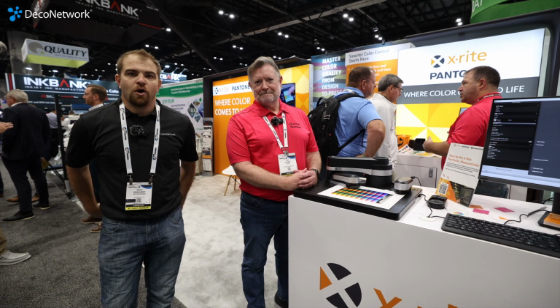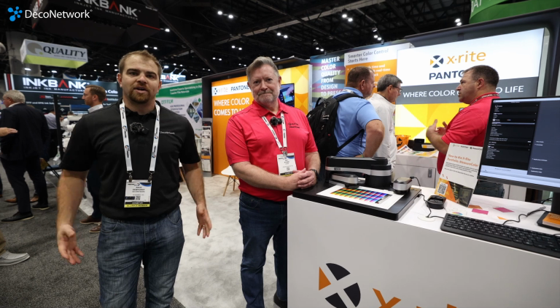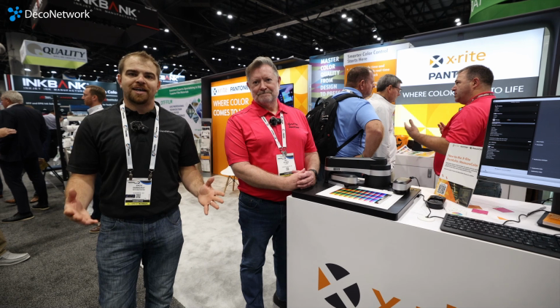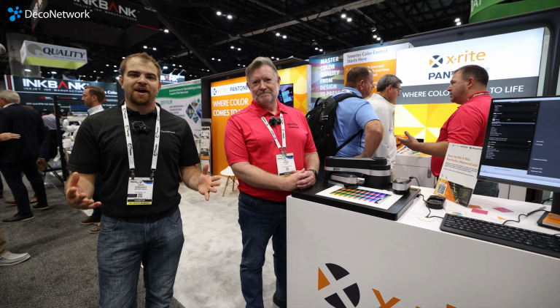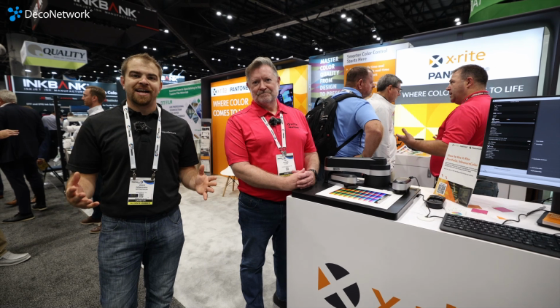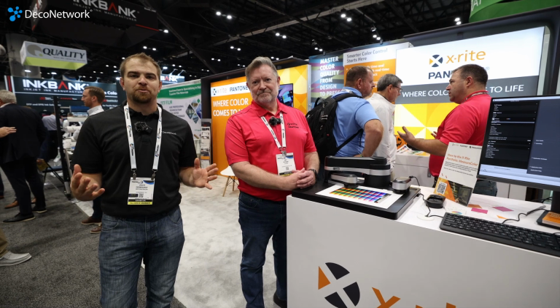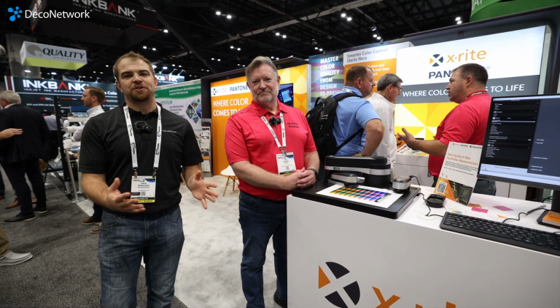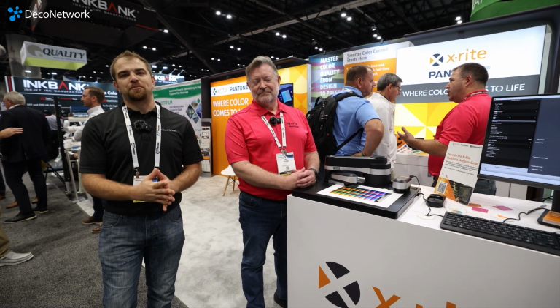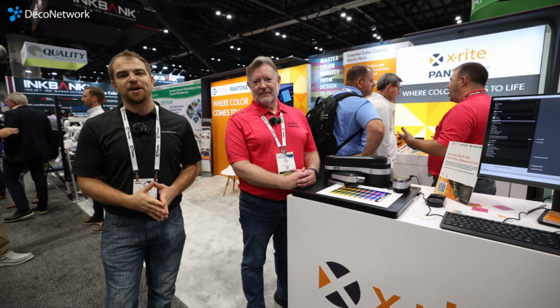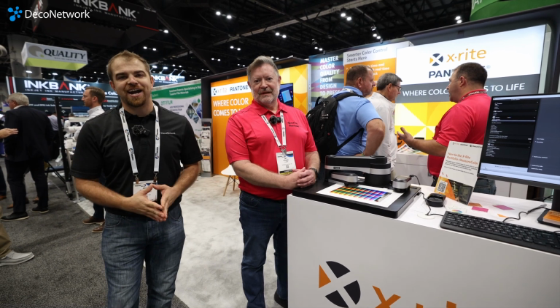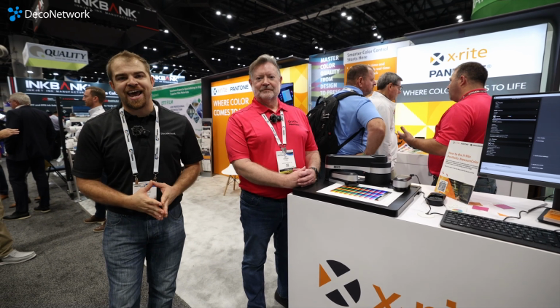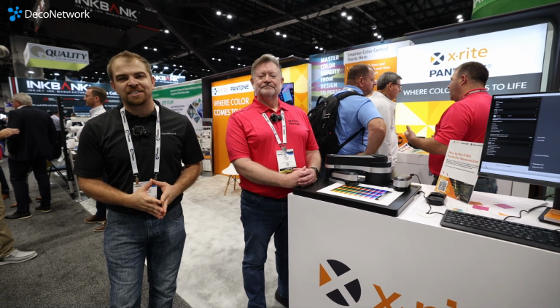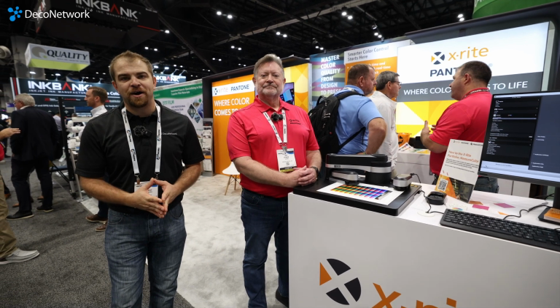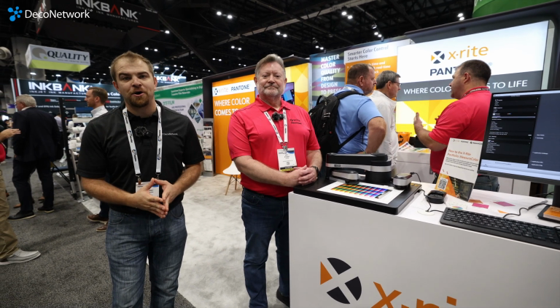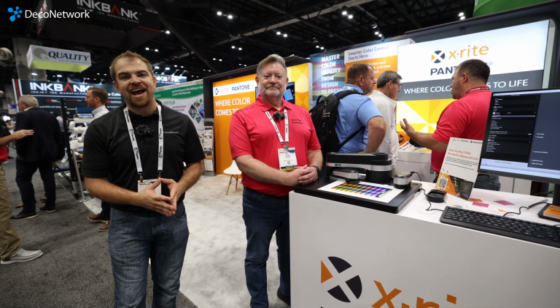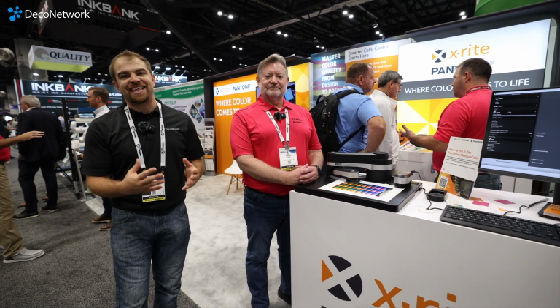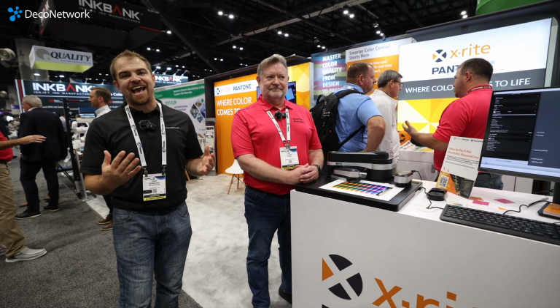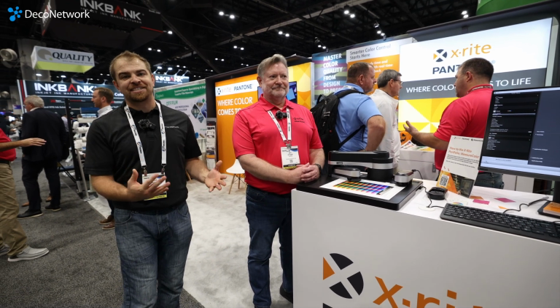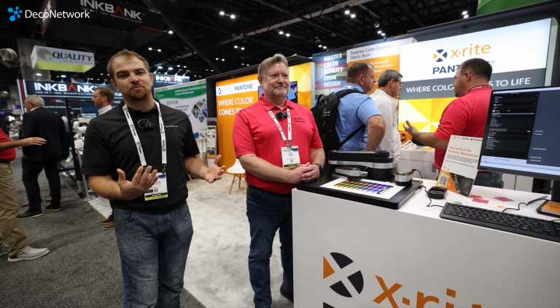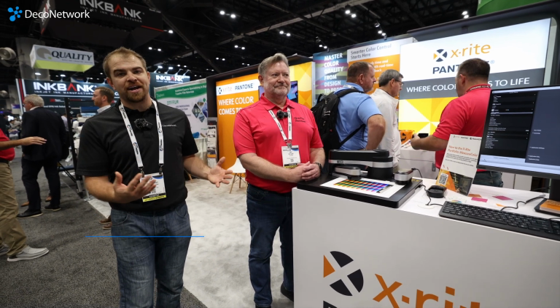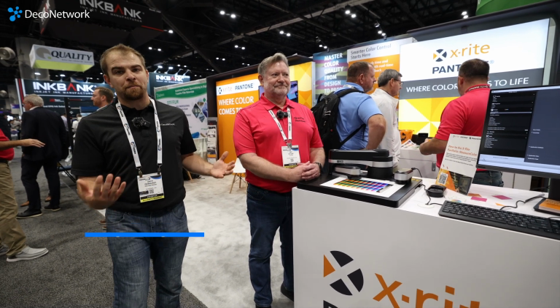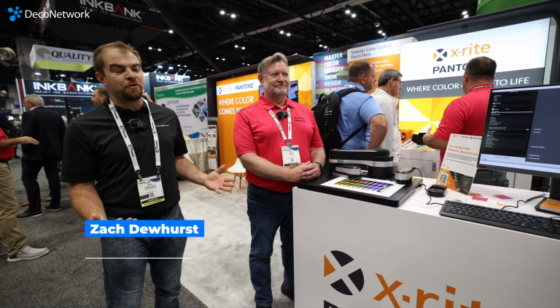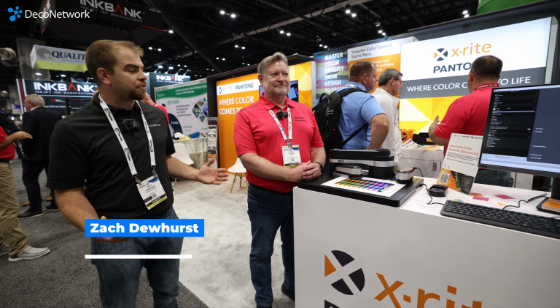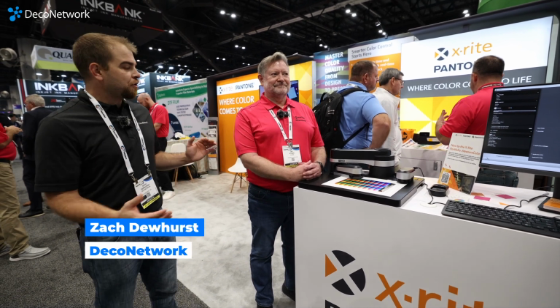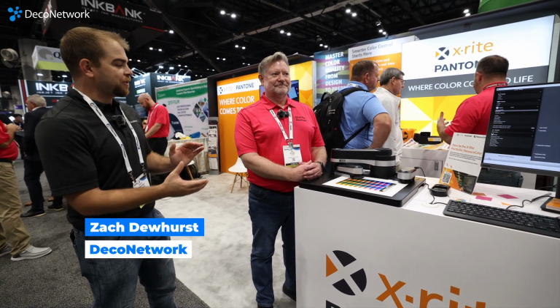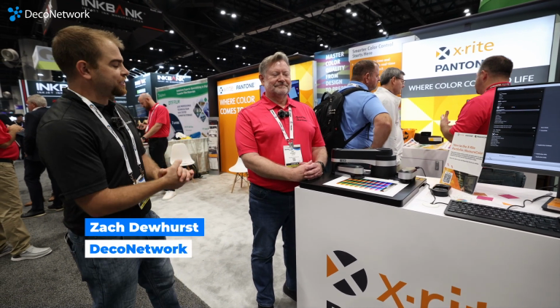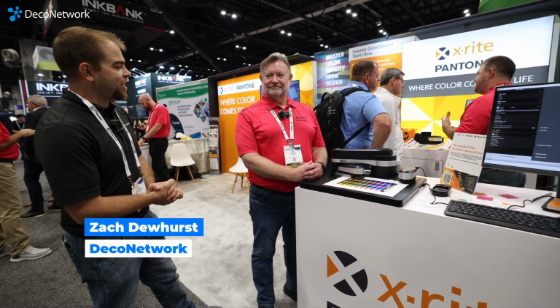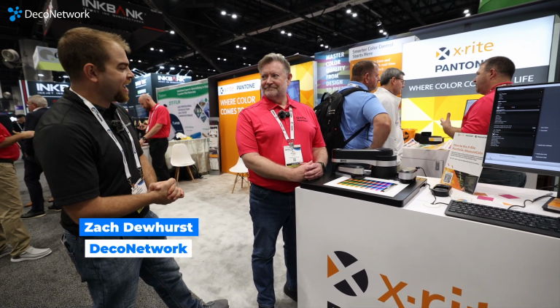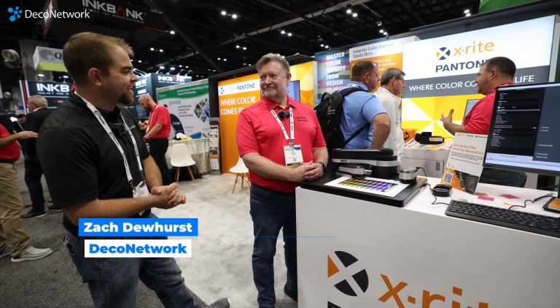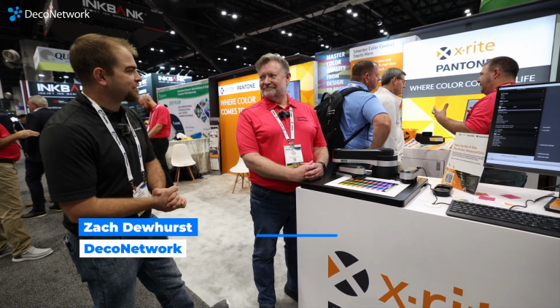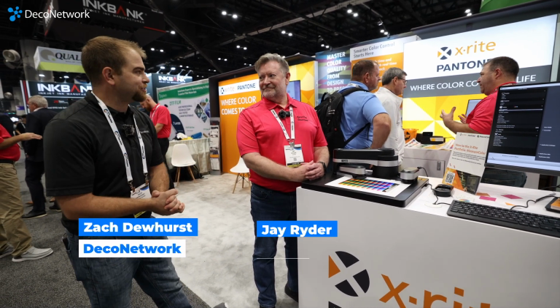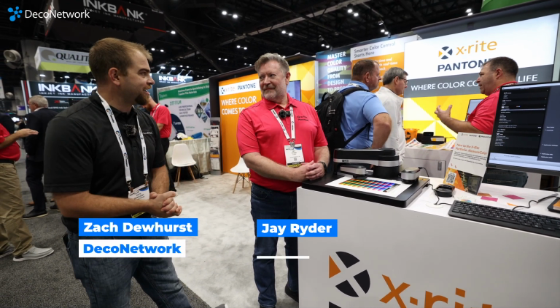What's up guys? We're here at the Print United Expo at the X-Rite booth with Jay. How's it going Jay?